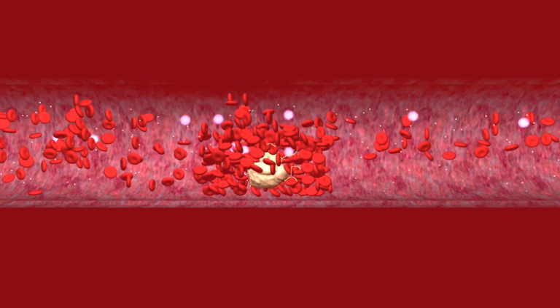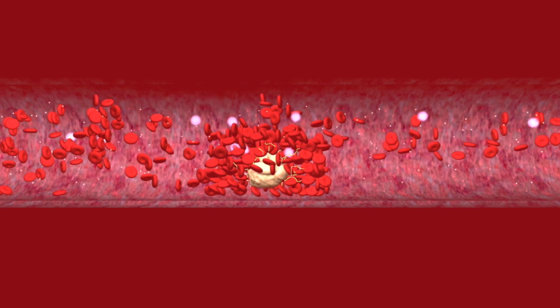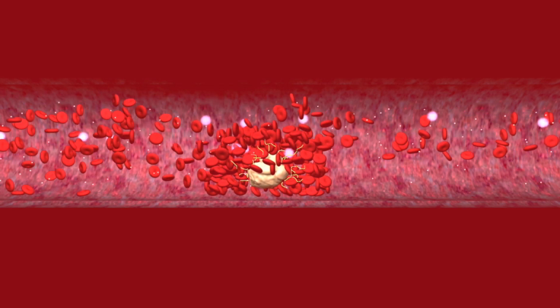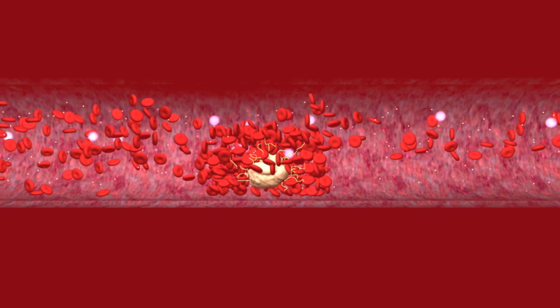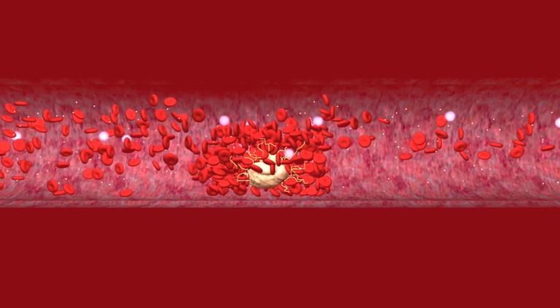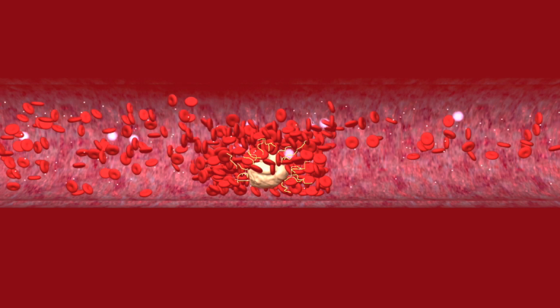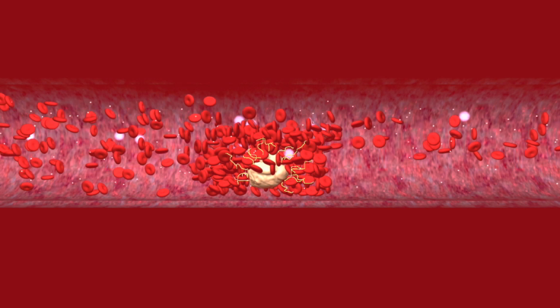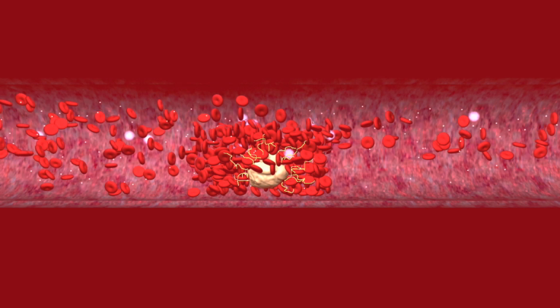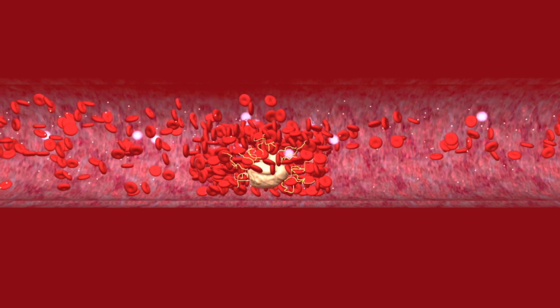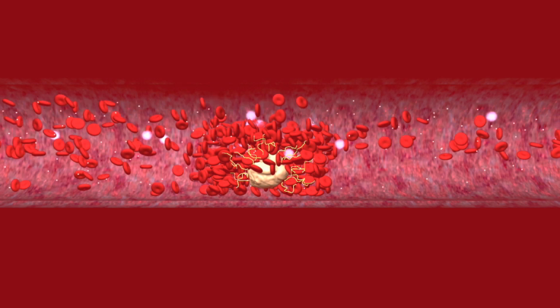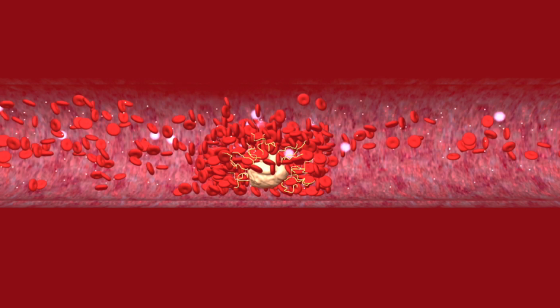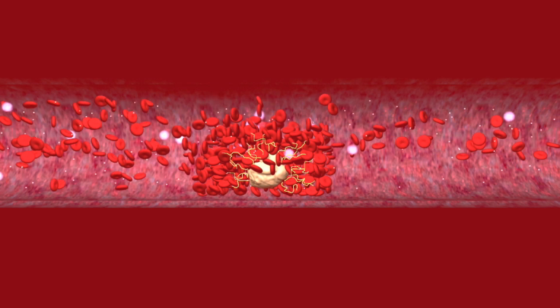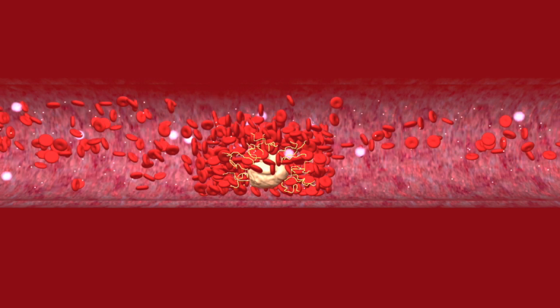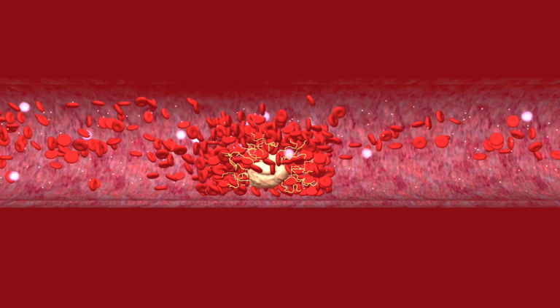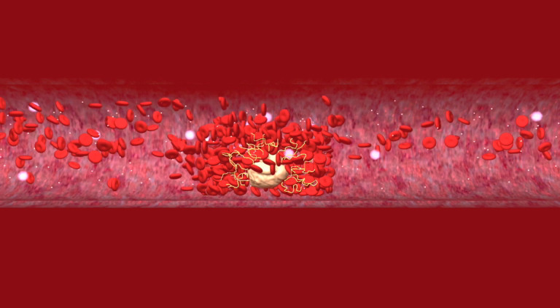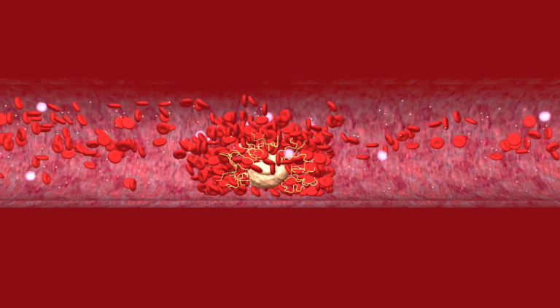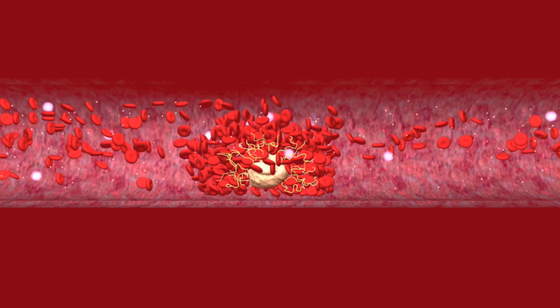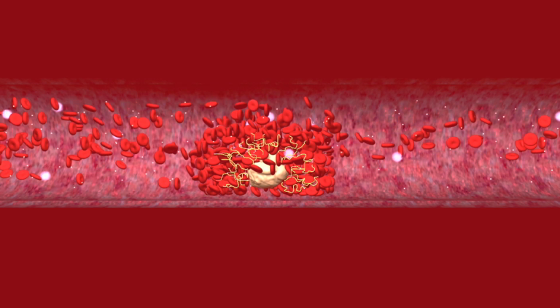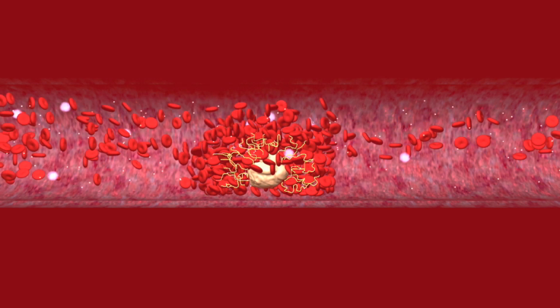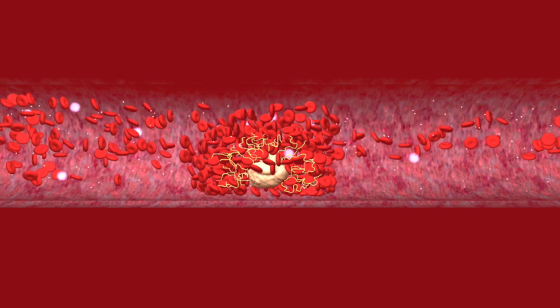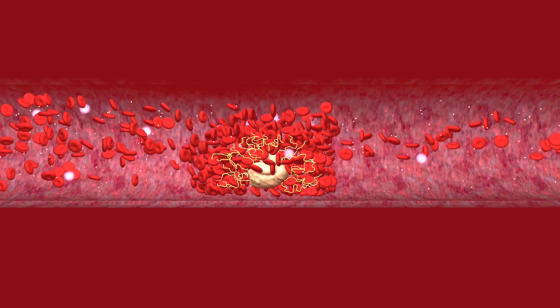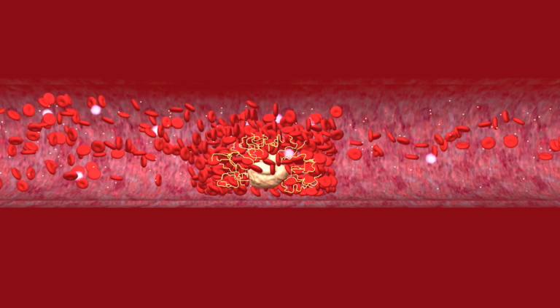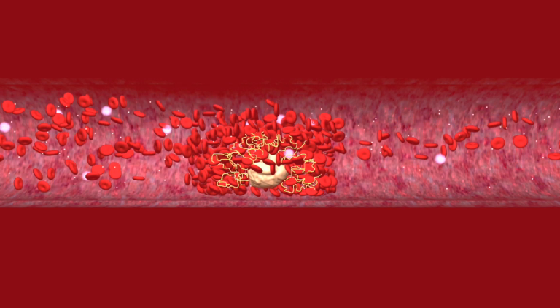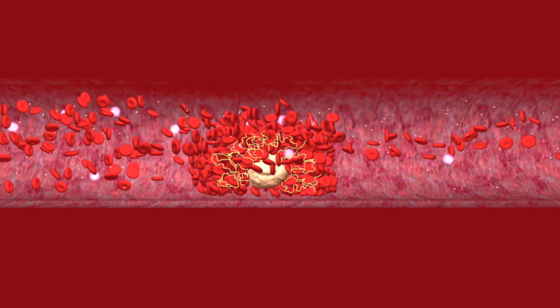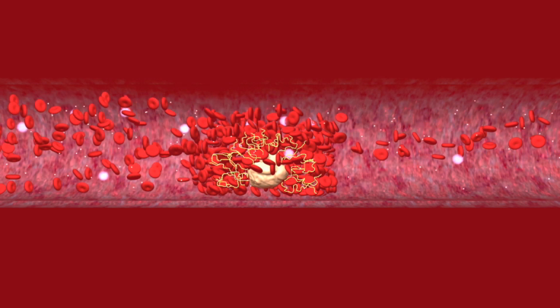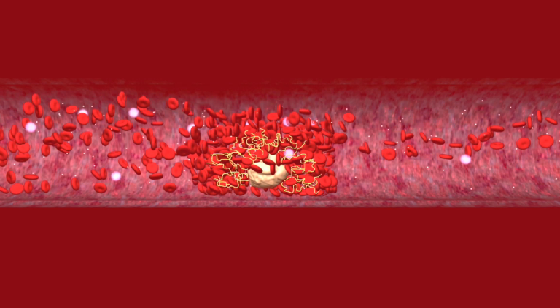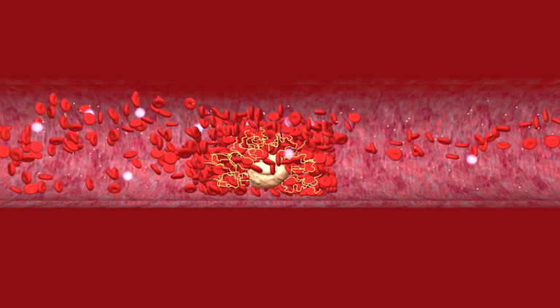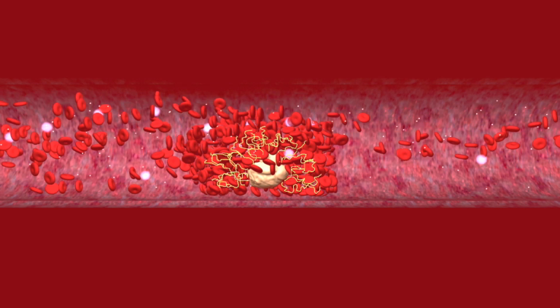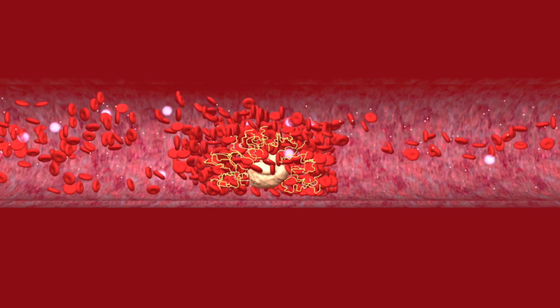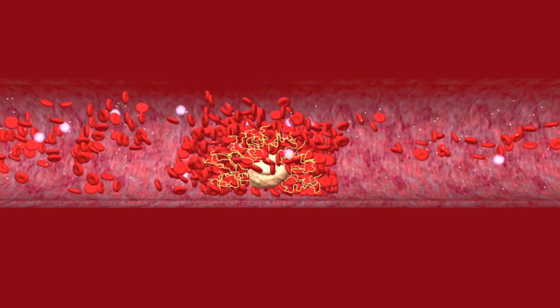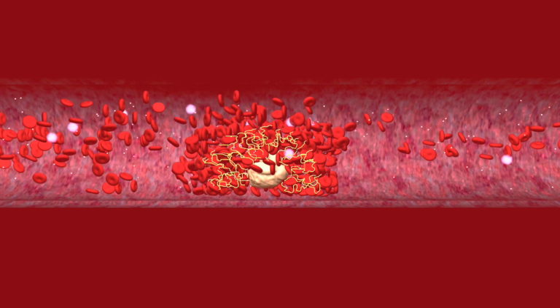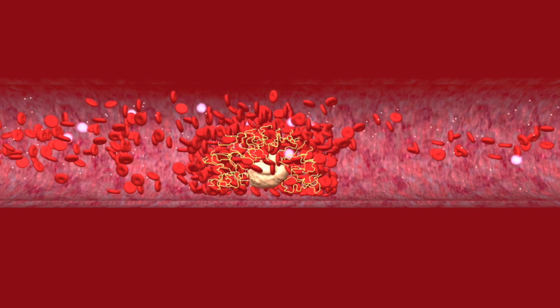This clot can block a vein, causing pain, swelling, and even serious complications.